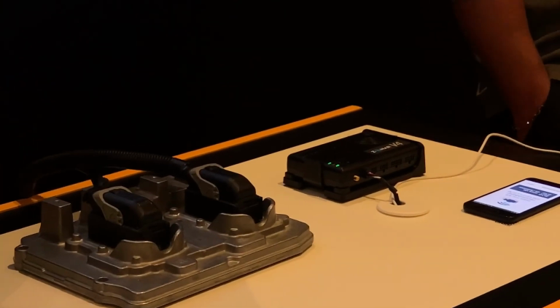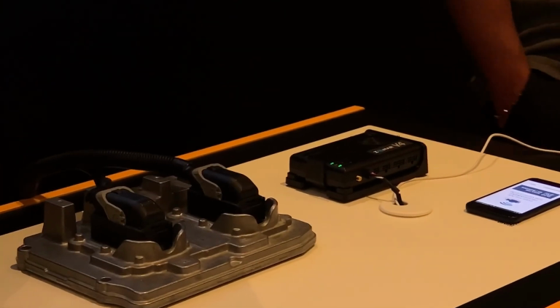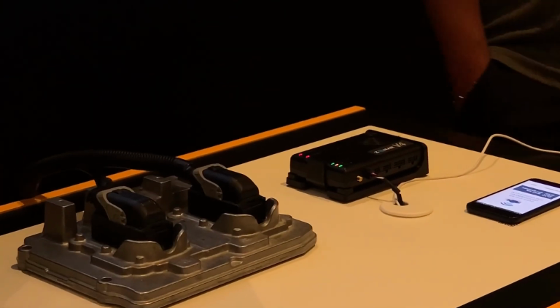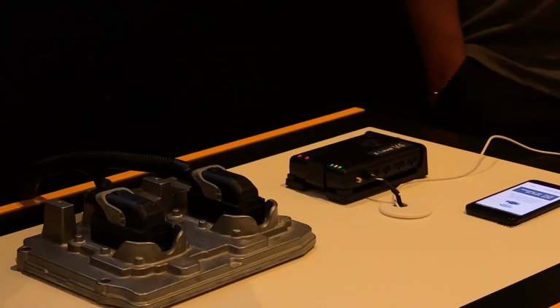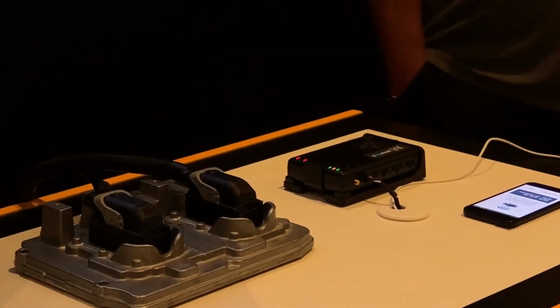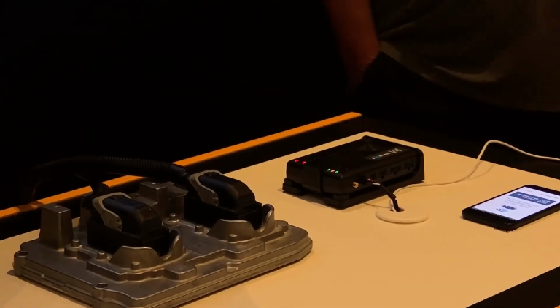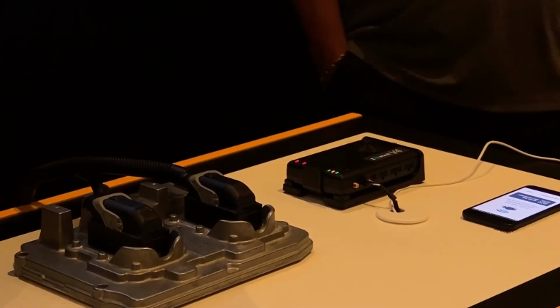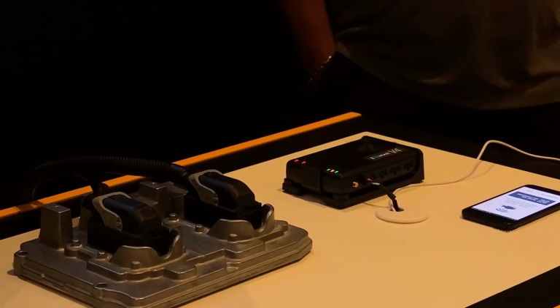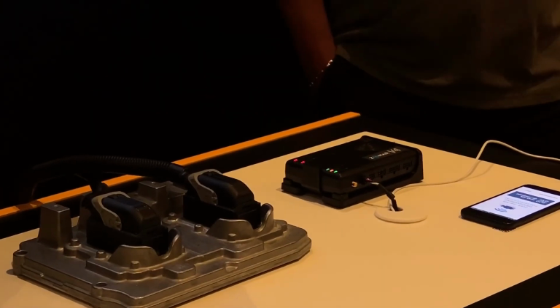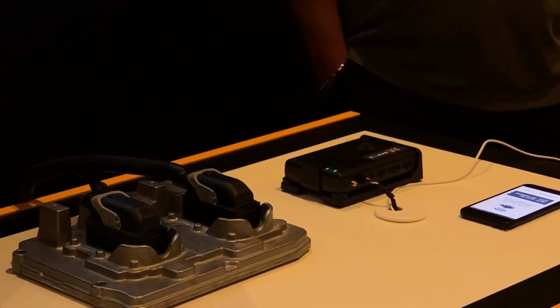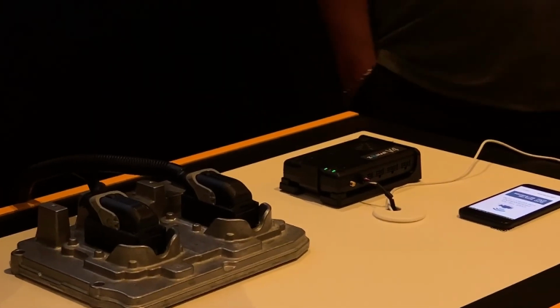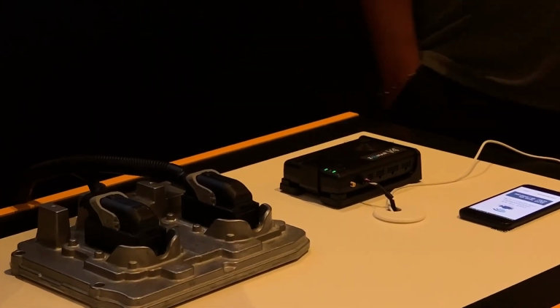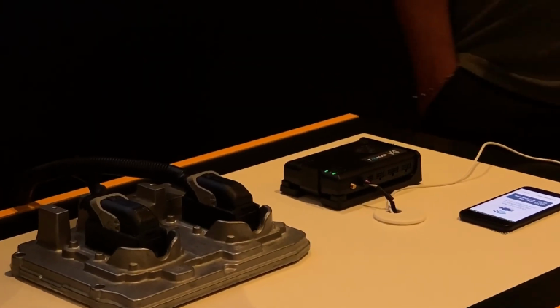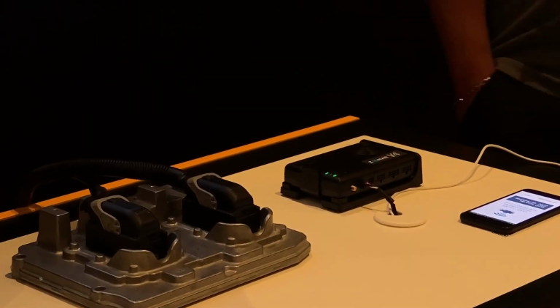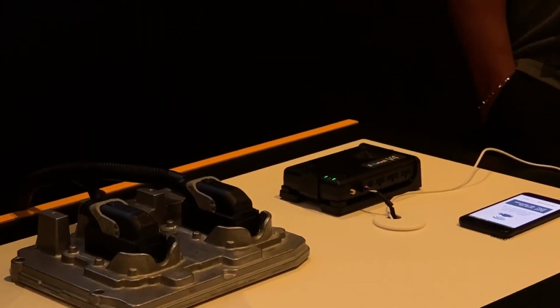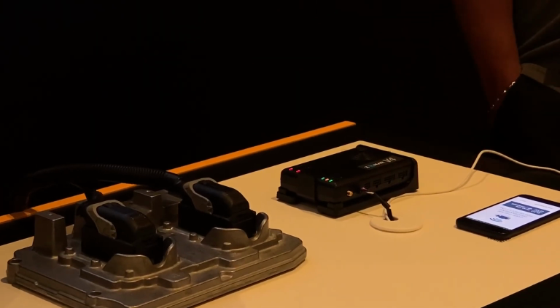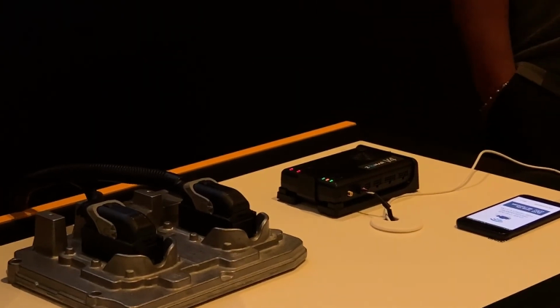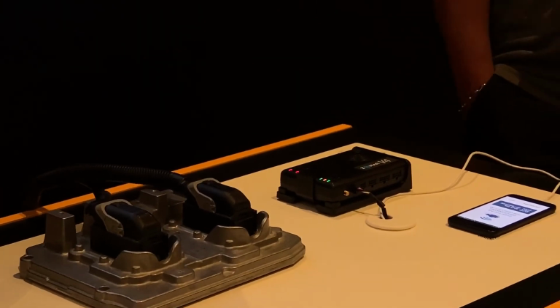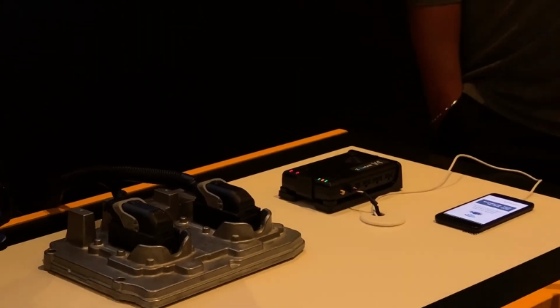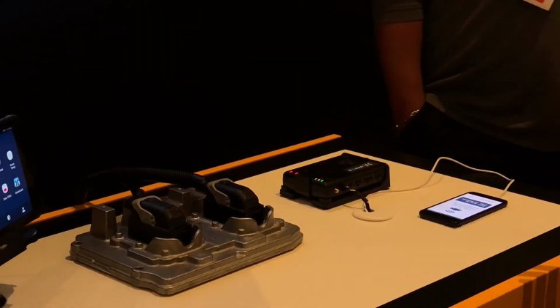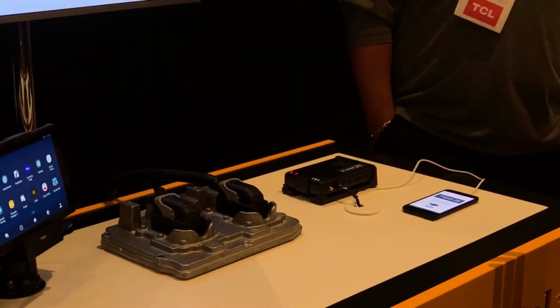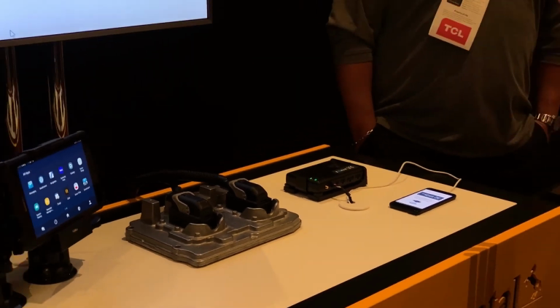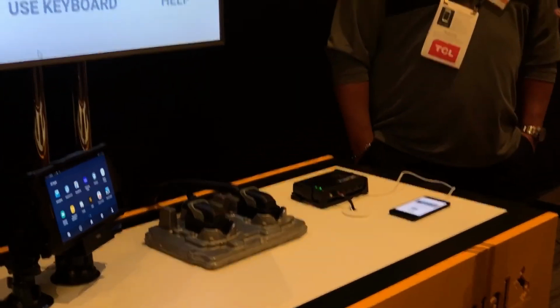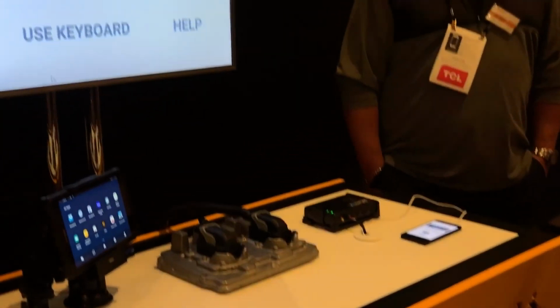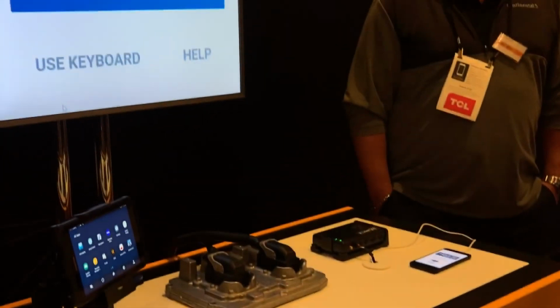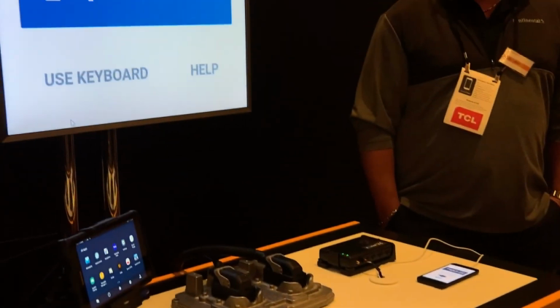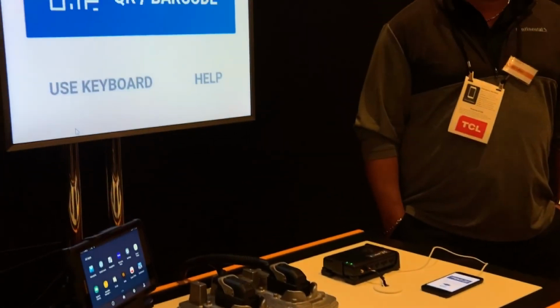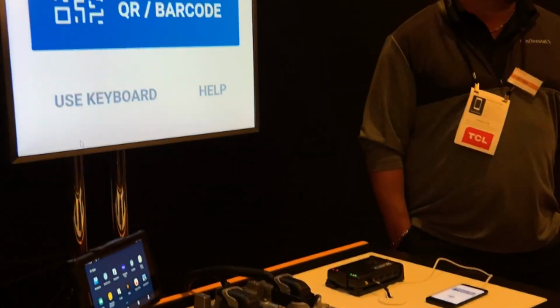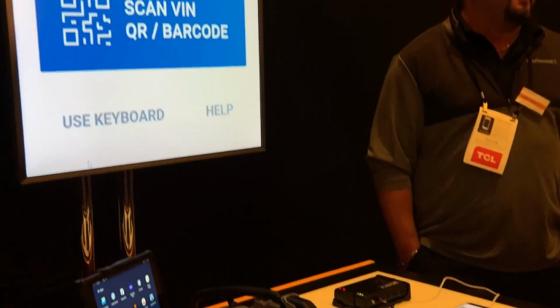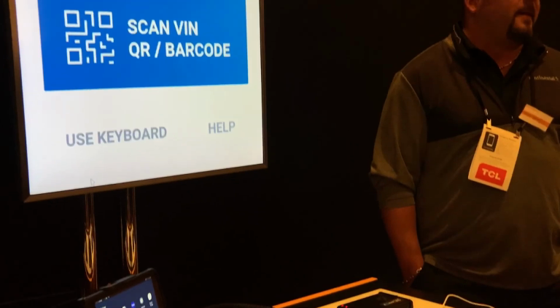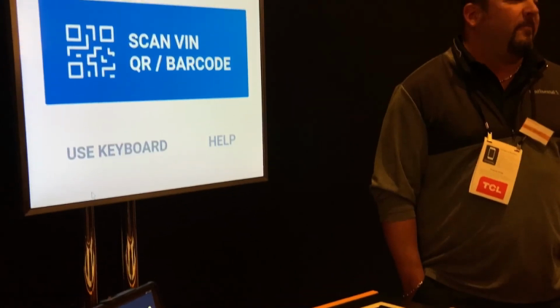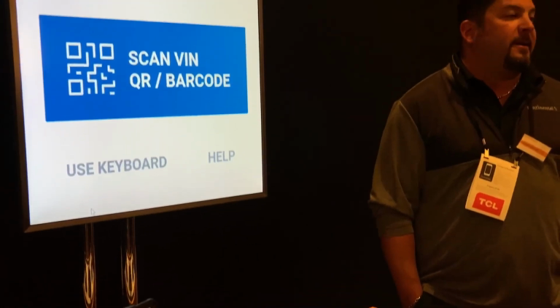You said it takes five minutes, but on there it said 15 minutes. As little as five minutes.